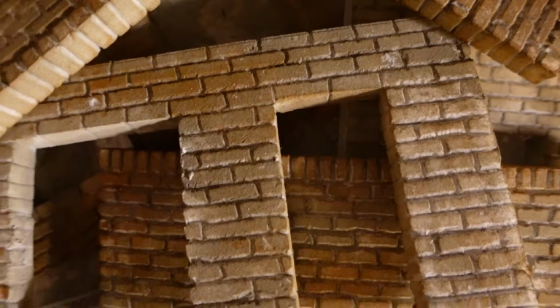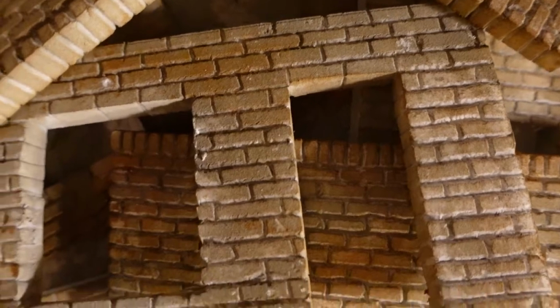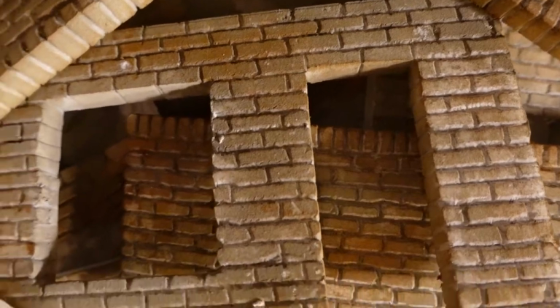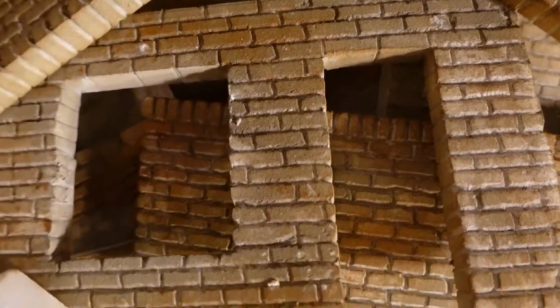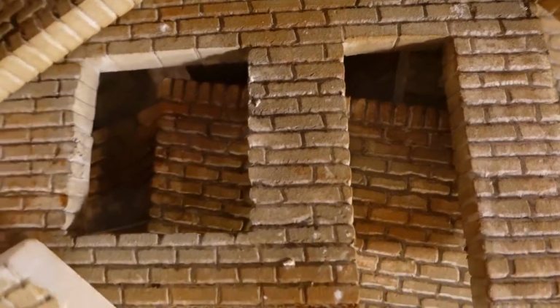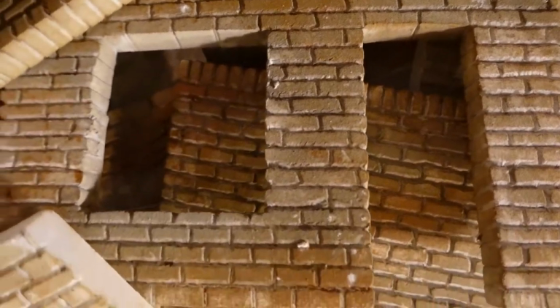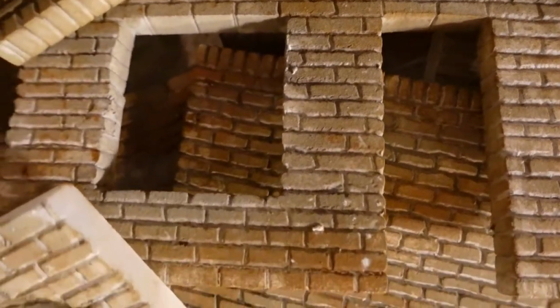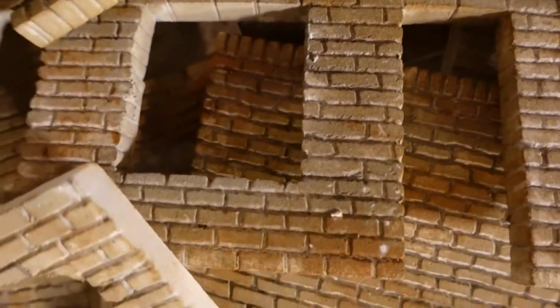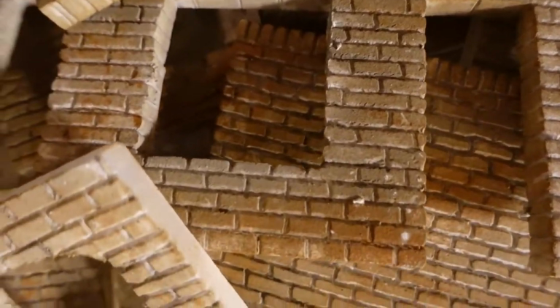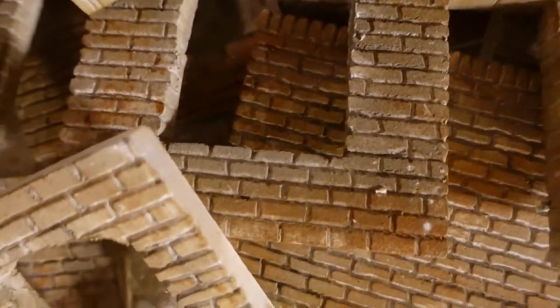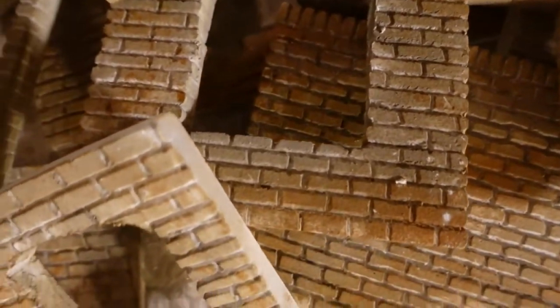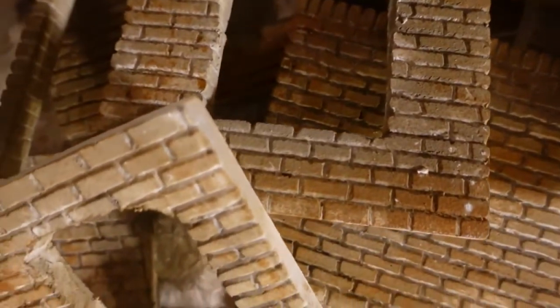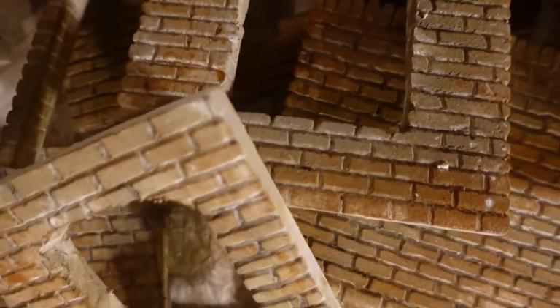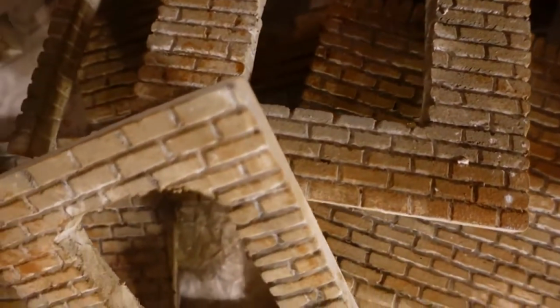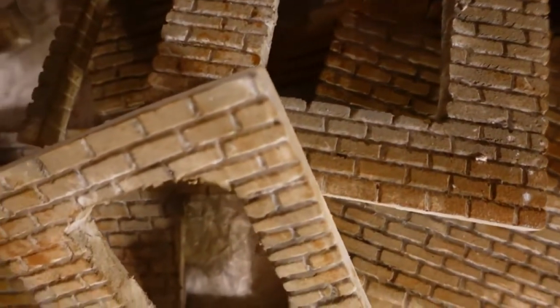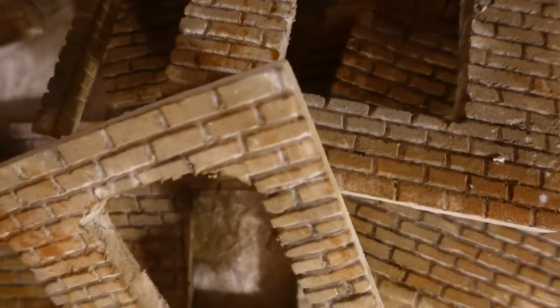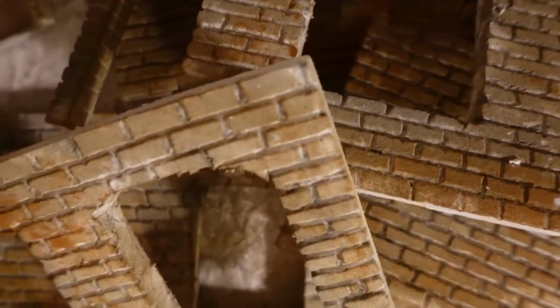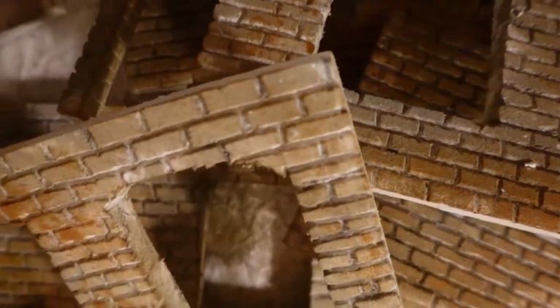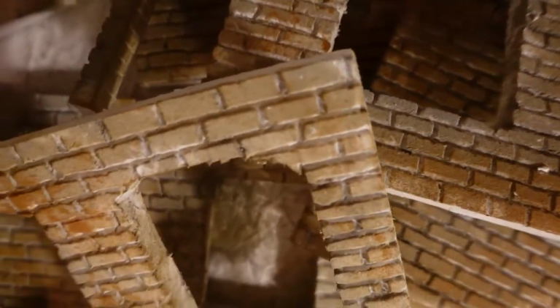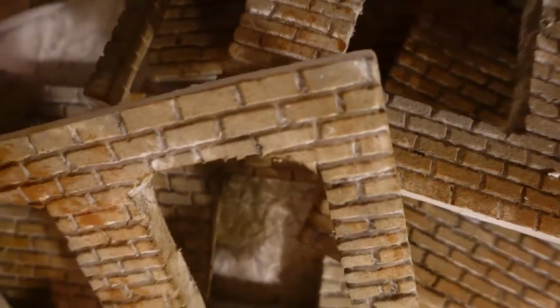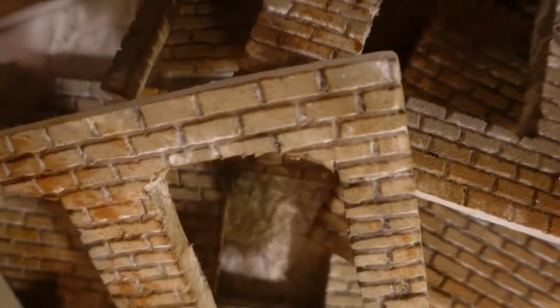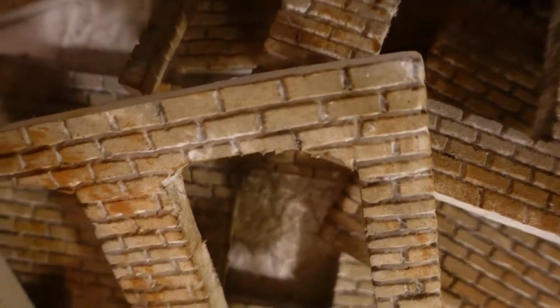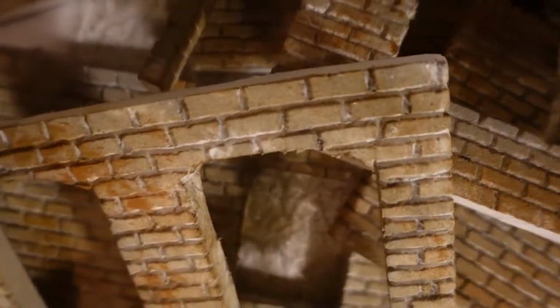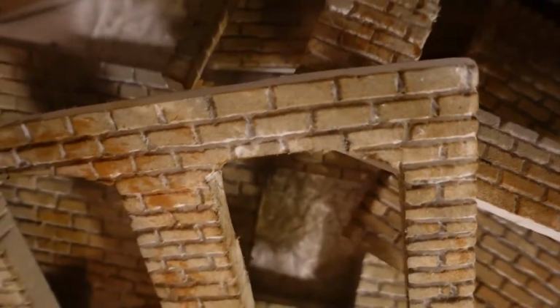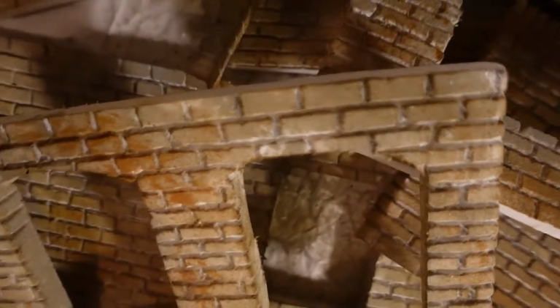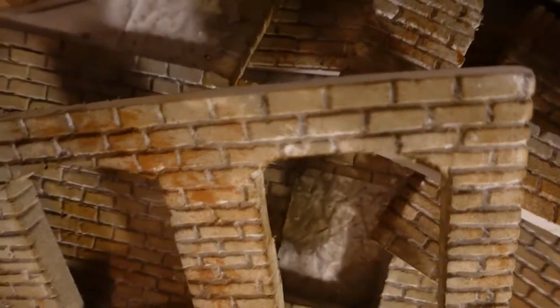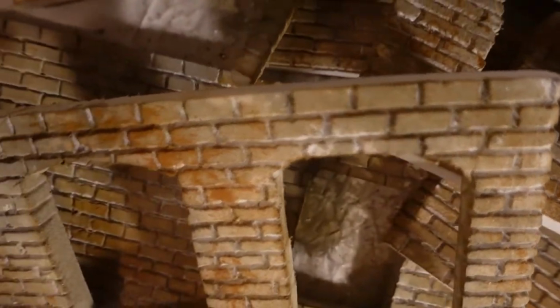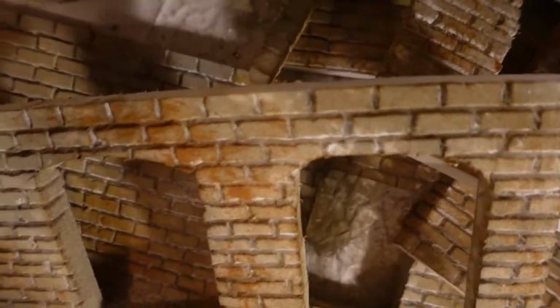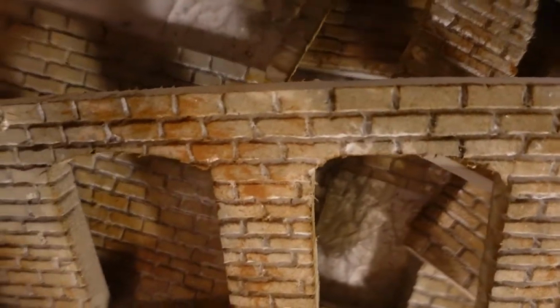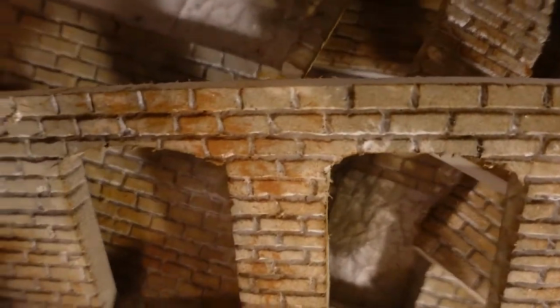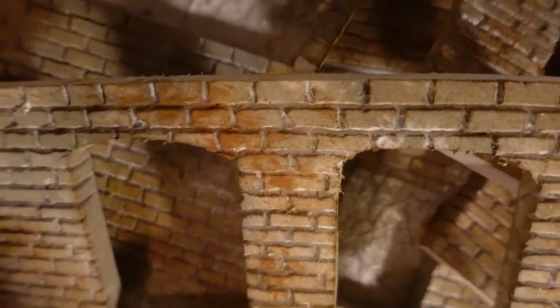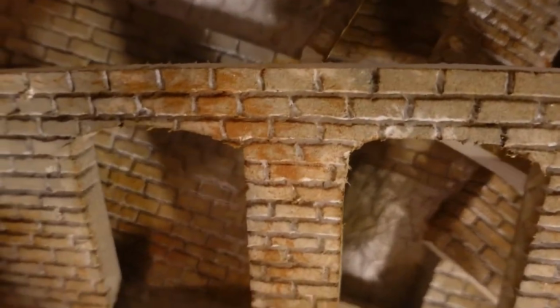Bricks, bricks, bricks. Oh how I love me some bricks. And this is how I made them.